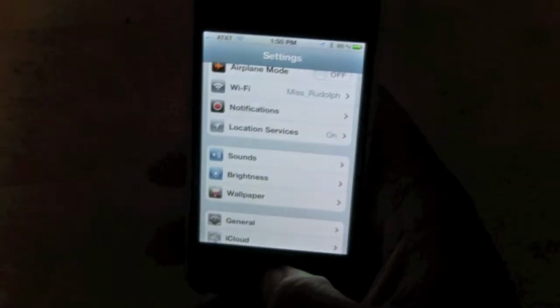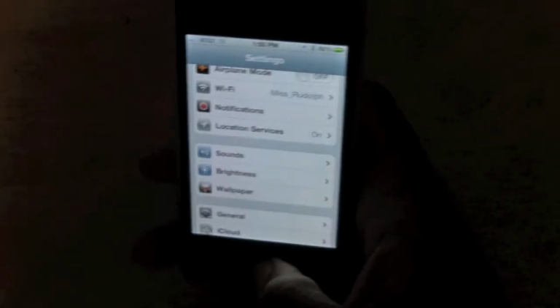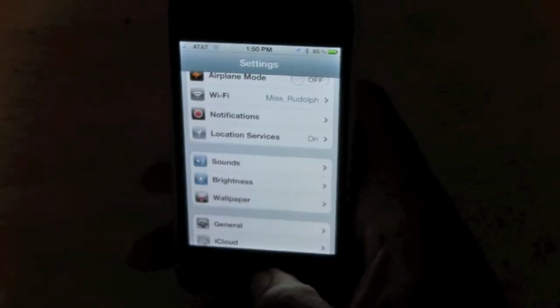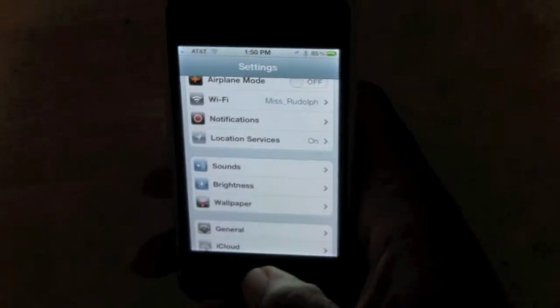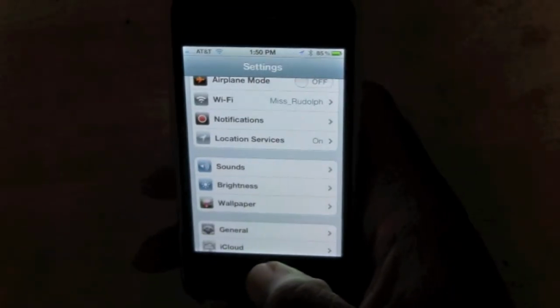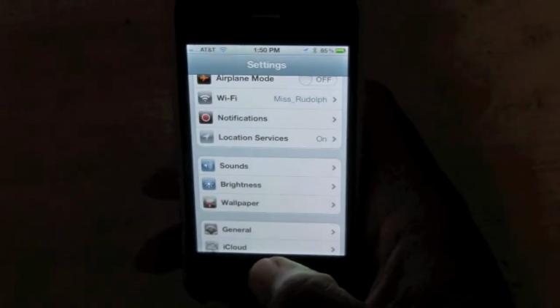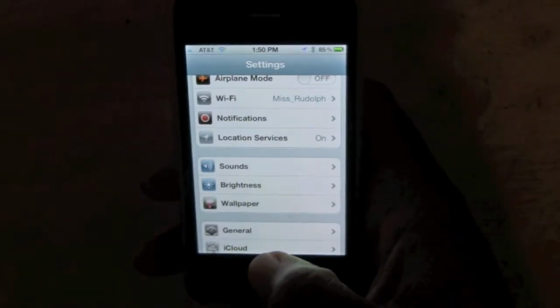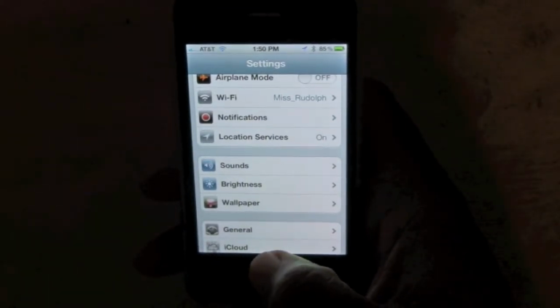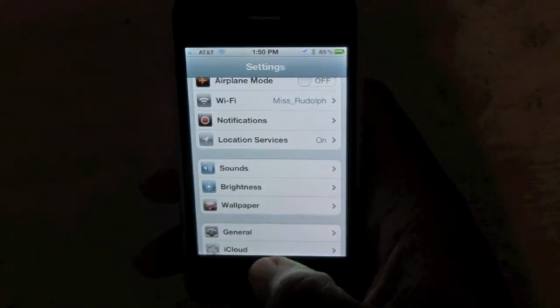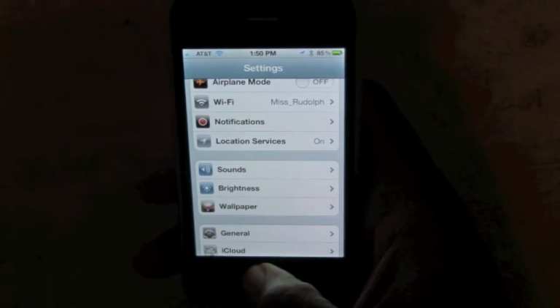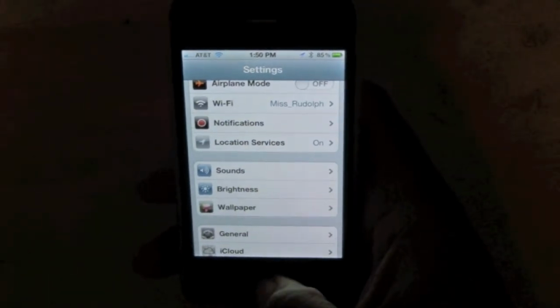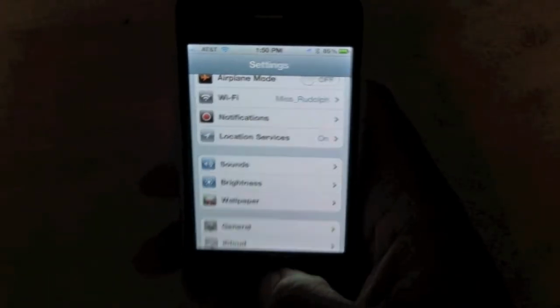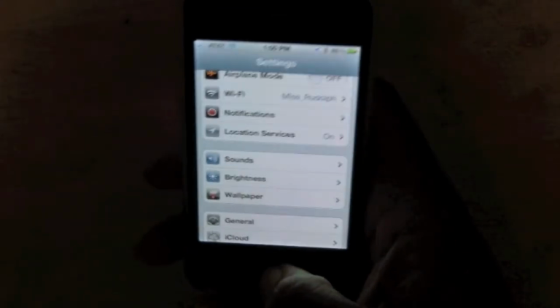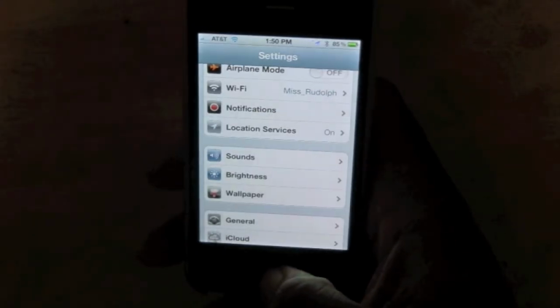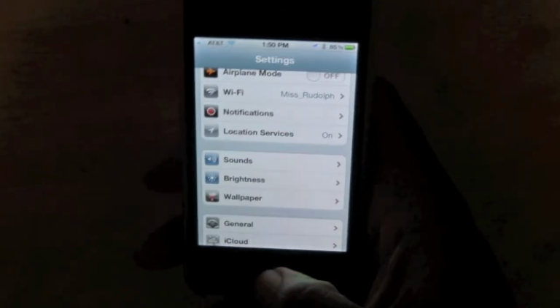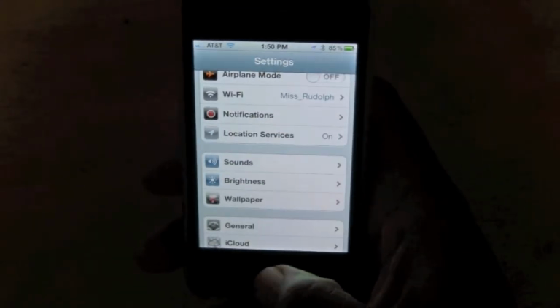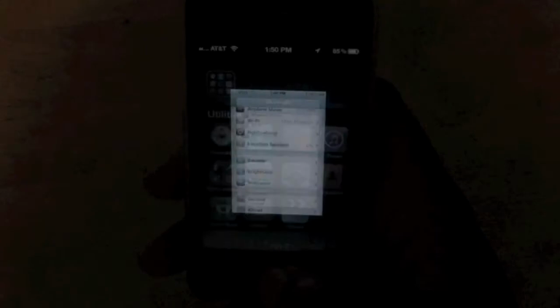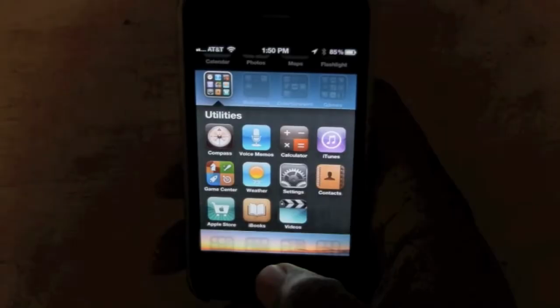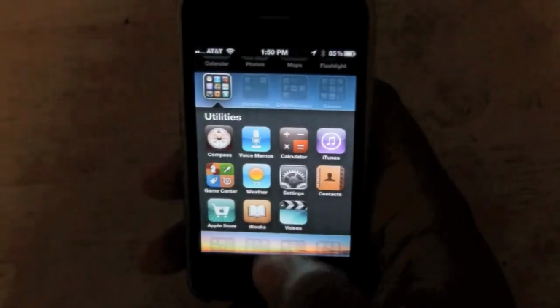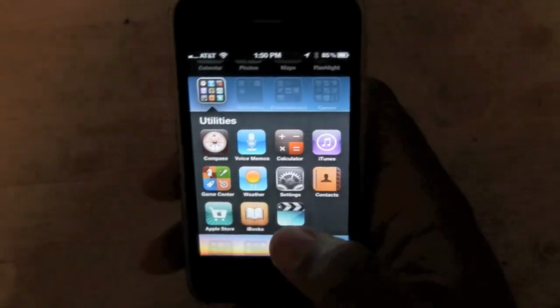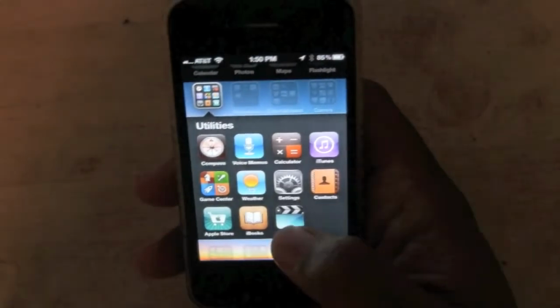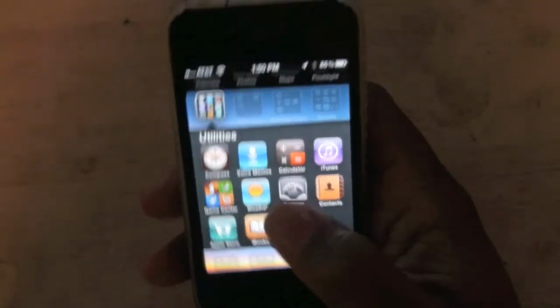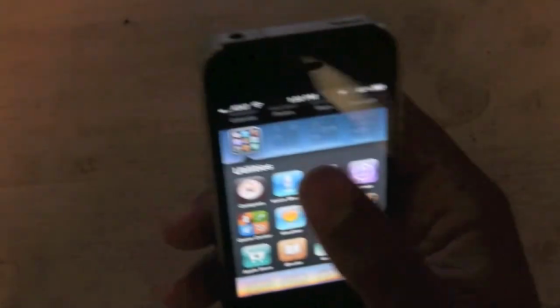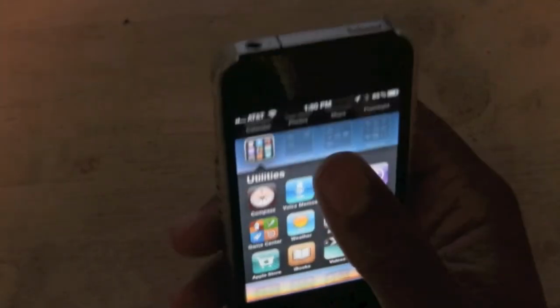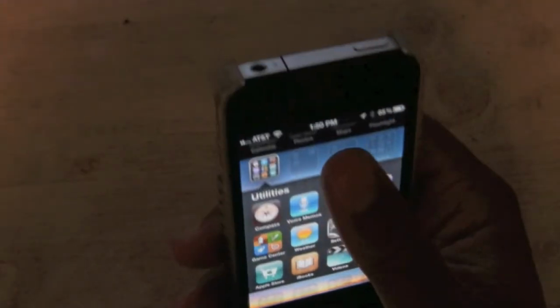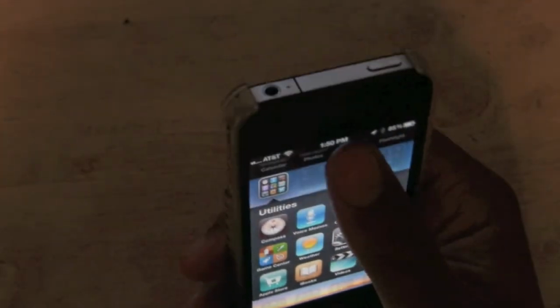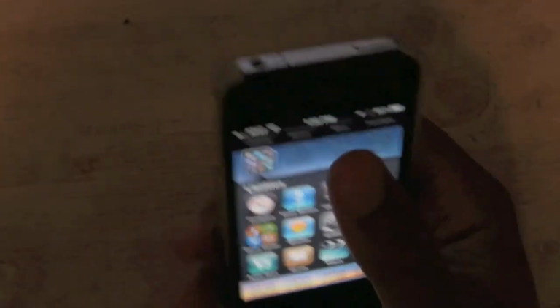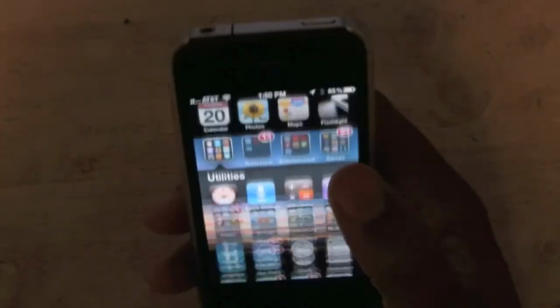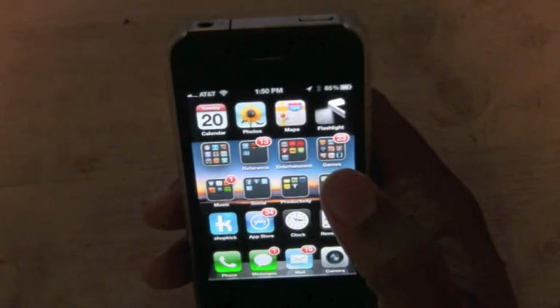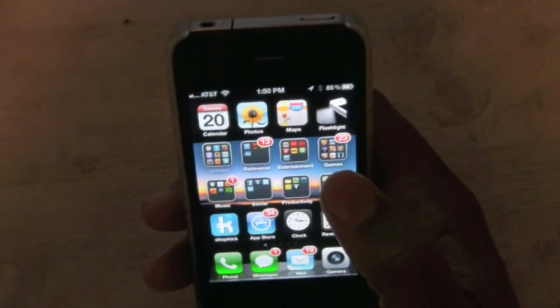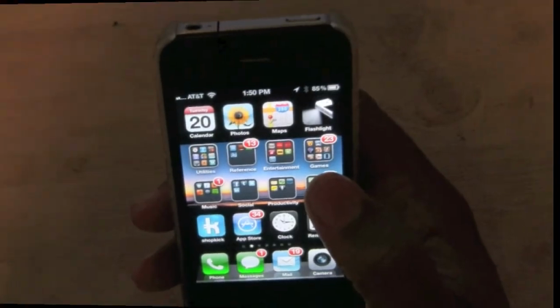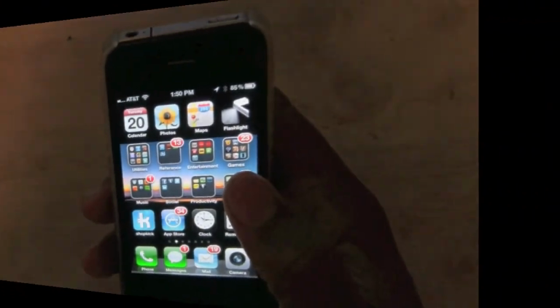So that's how you turn your iPhone into a flashlight. Download that app — it's free. I hope that was helpful. Have a good one.